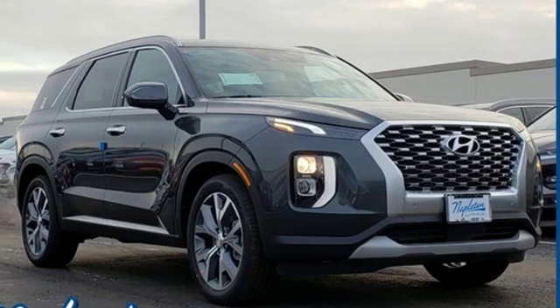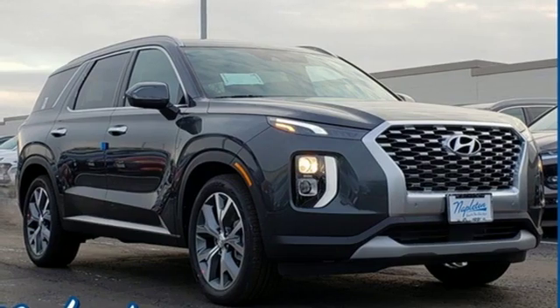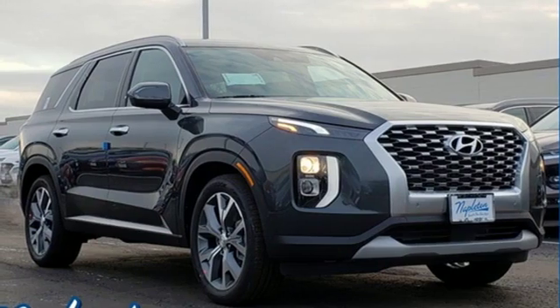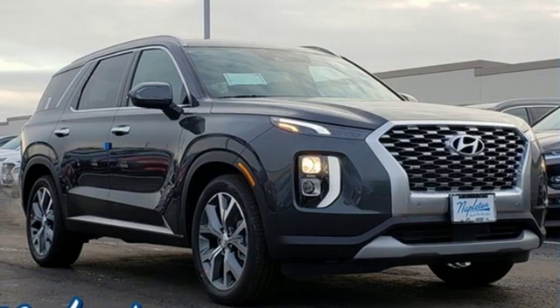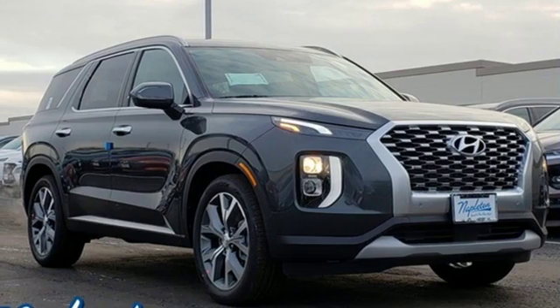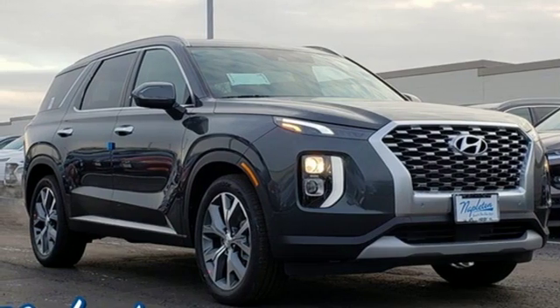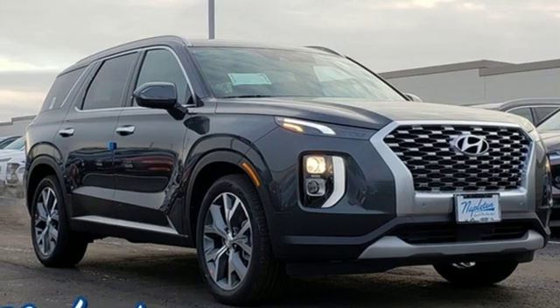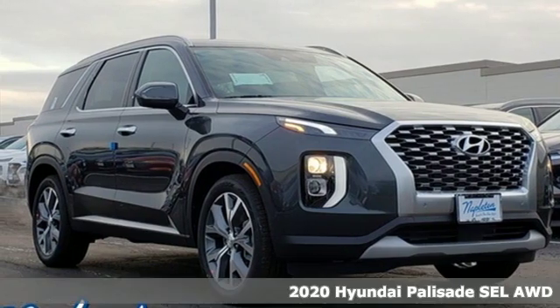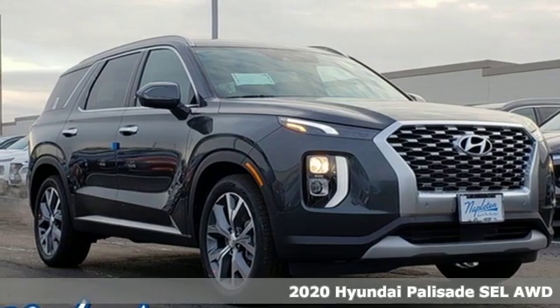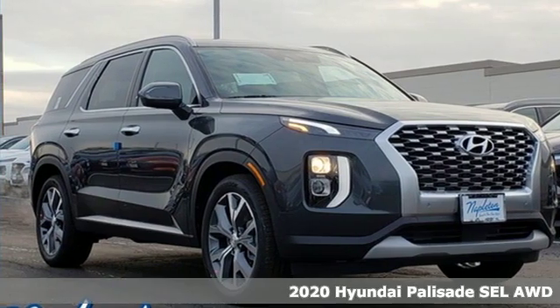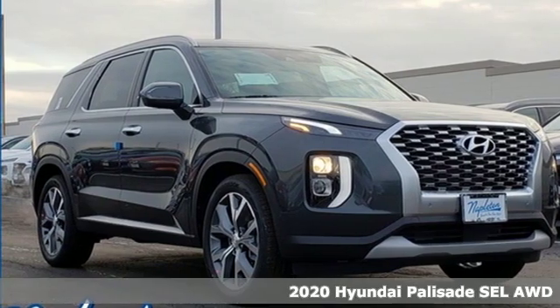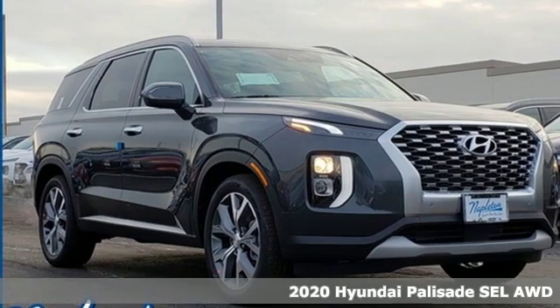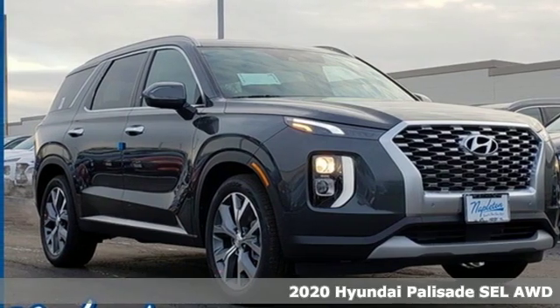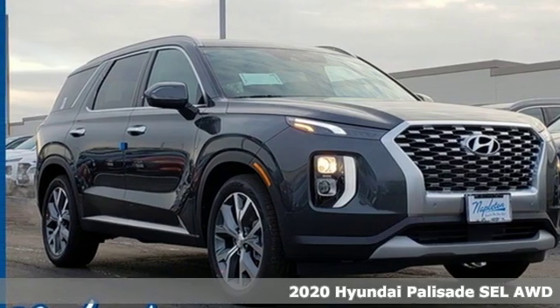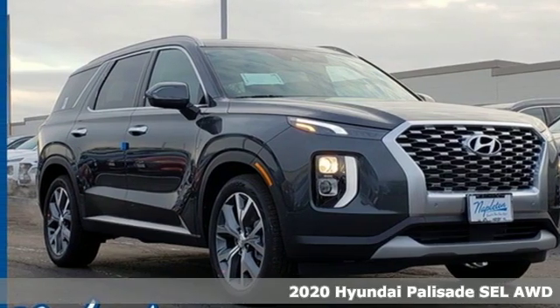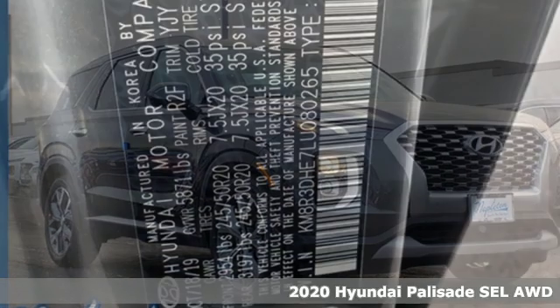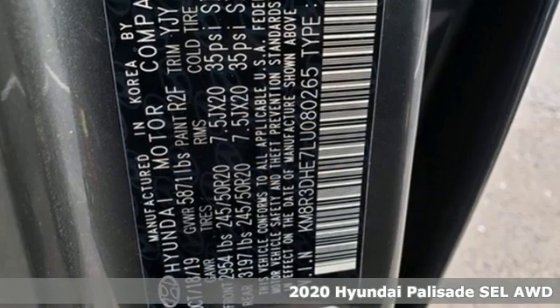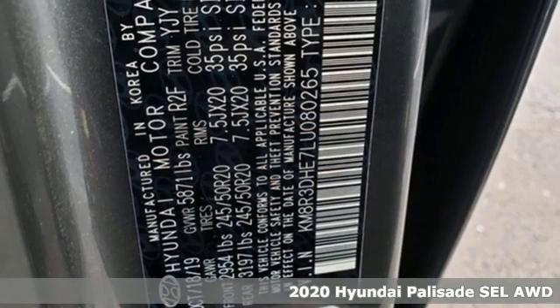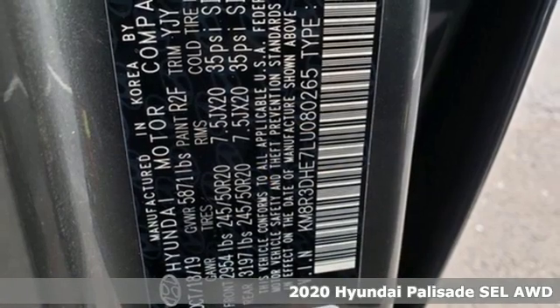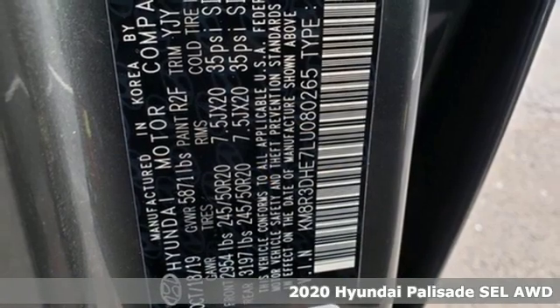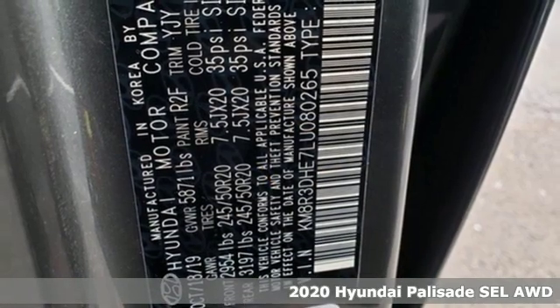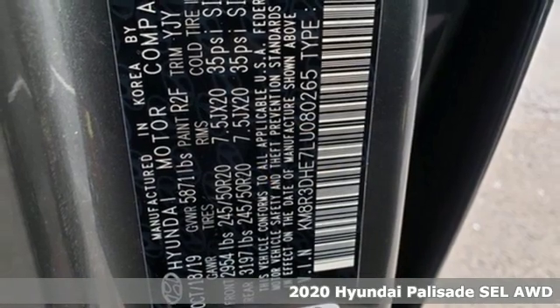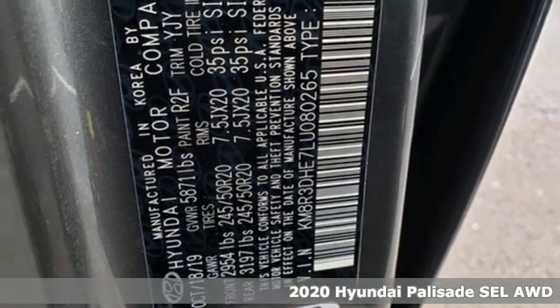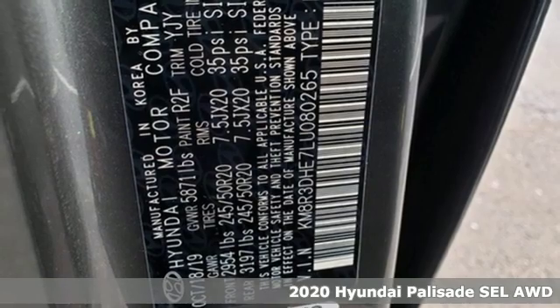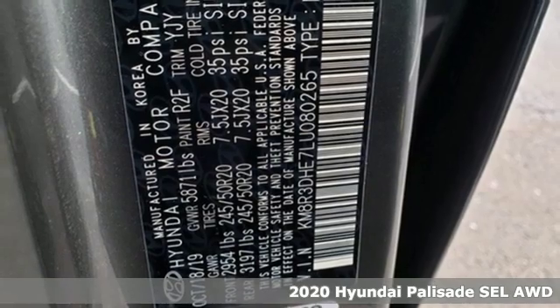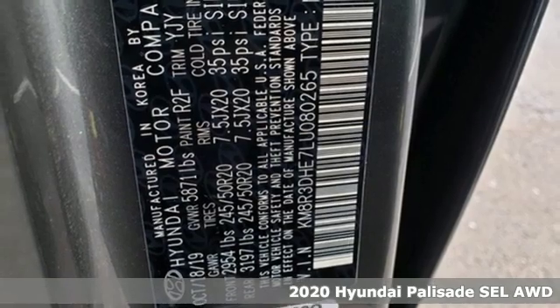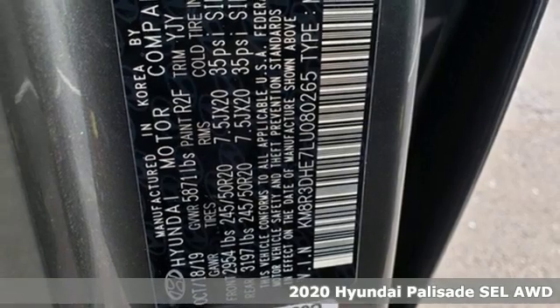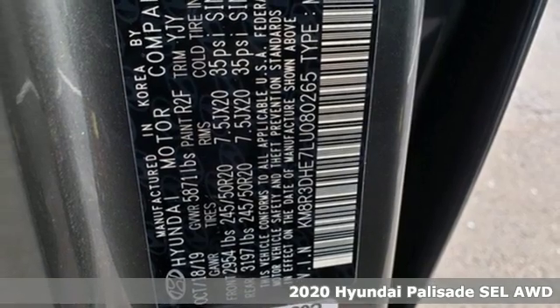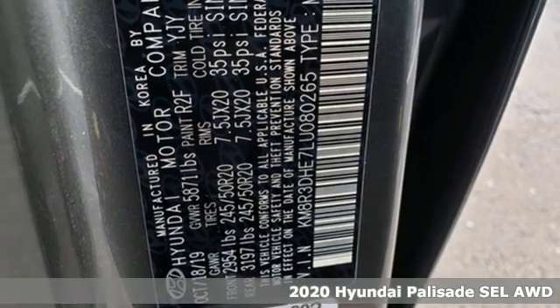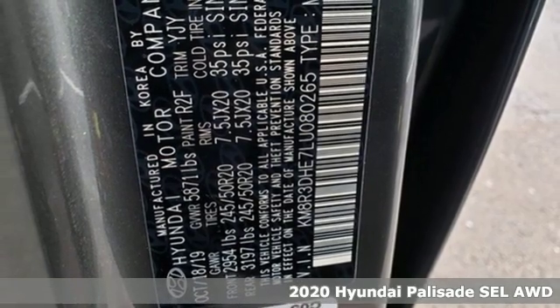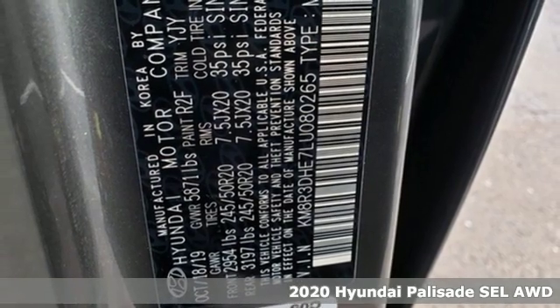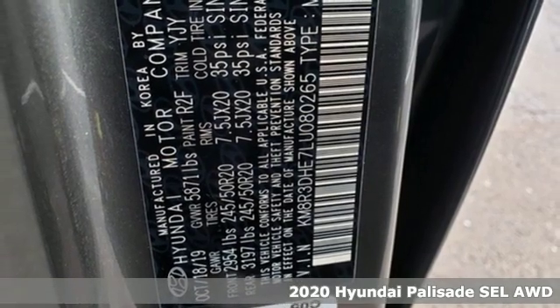It's a new 2020 Hyundai Palisade. Challenging convention to find a better way — it's the Hyundai way.